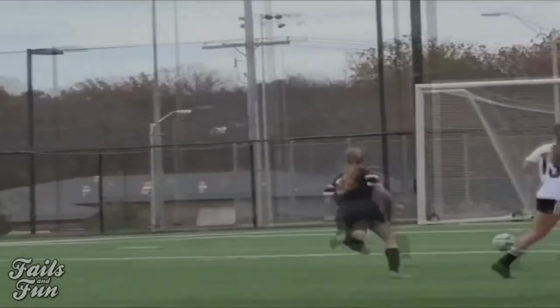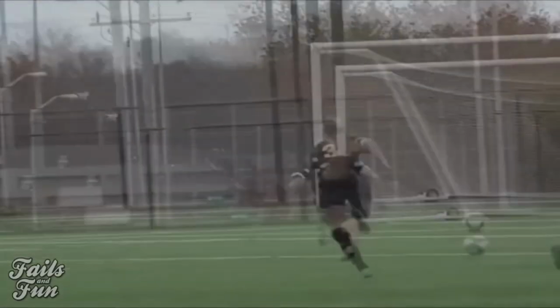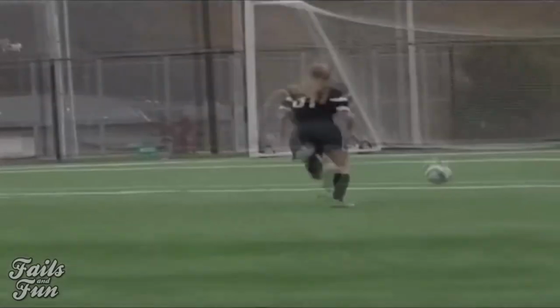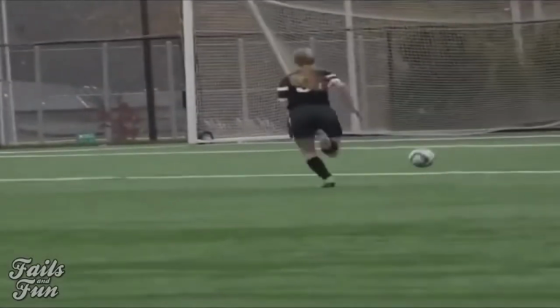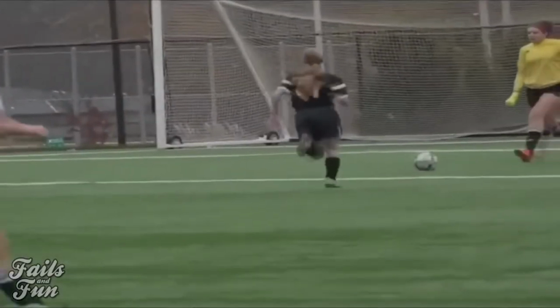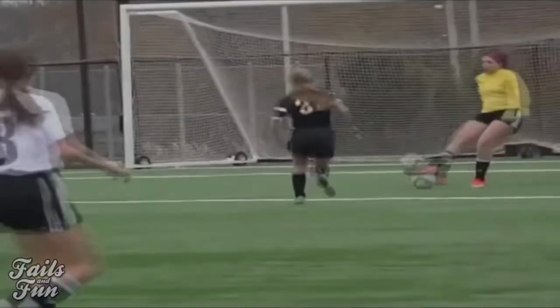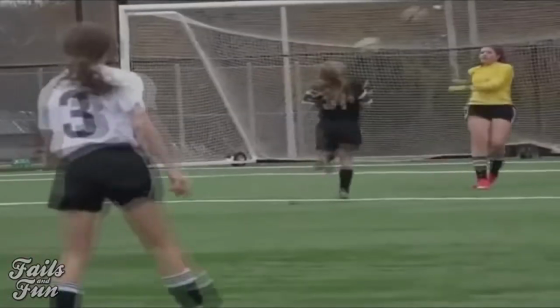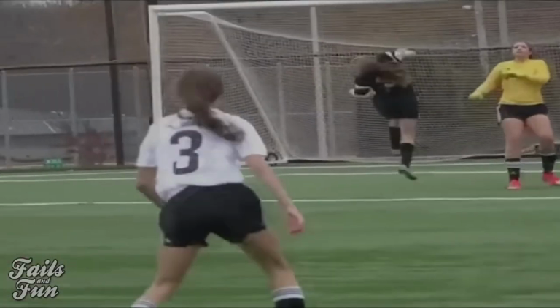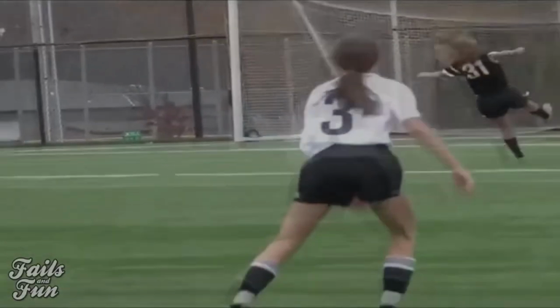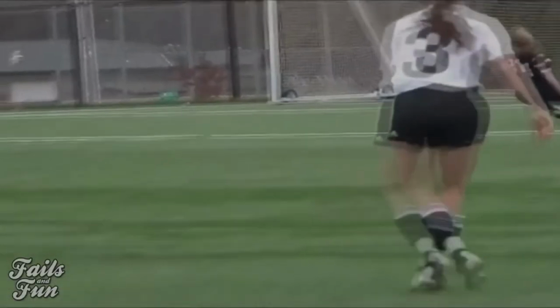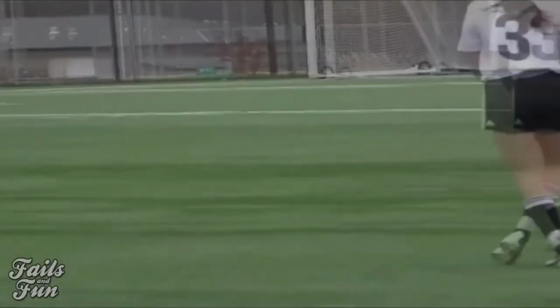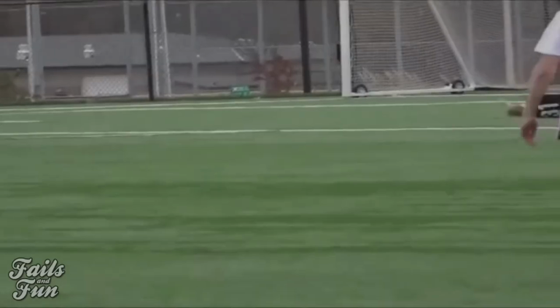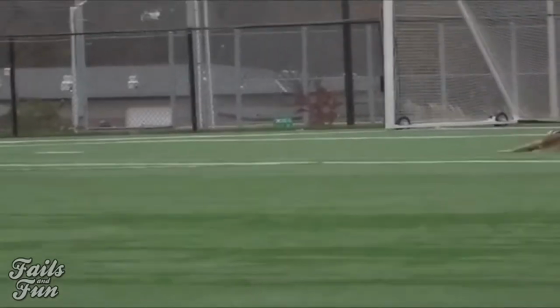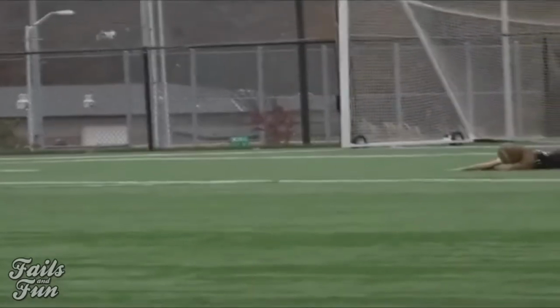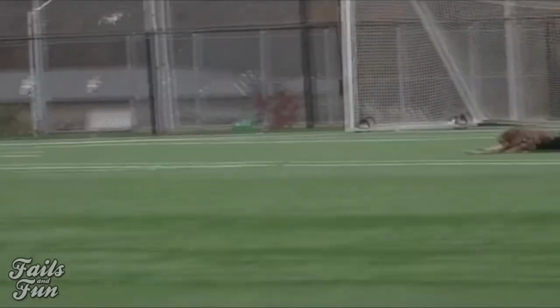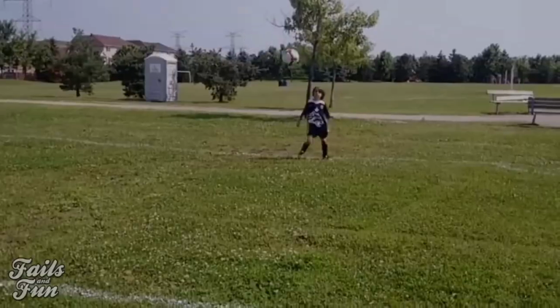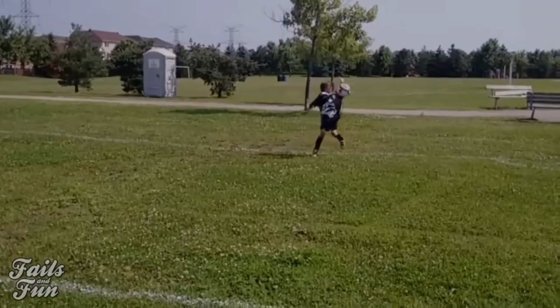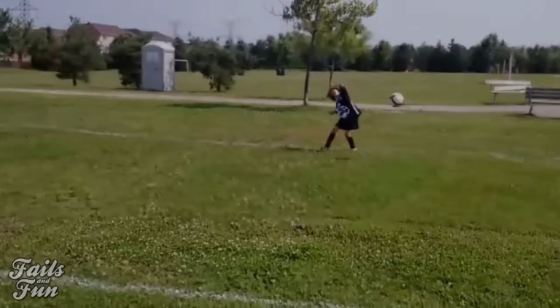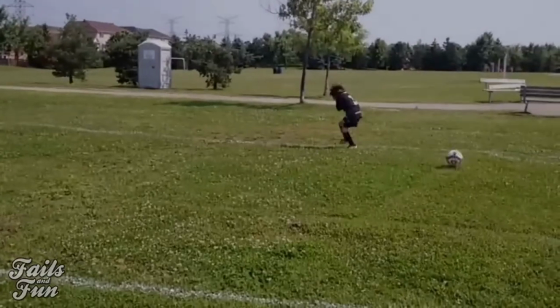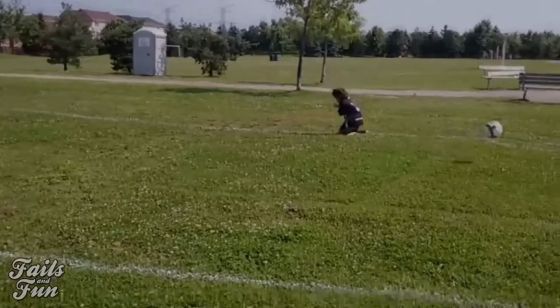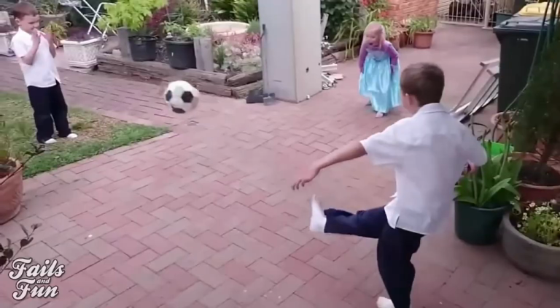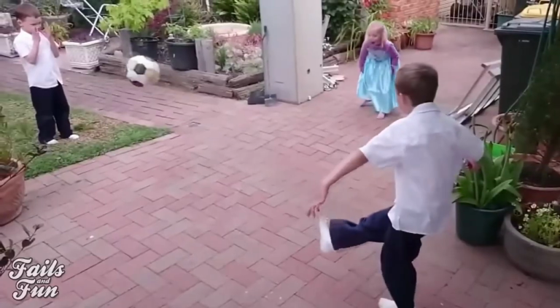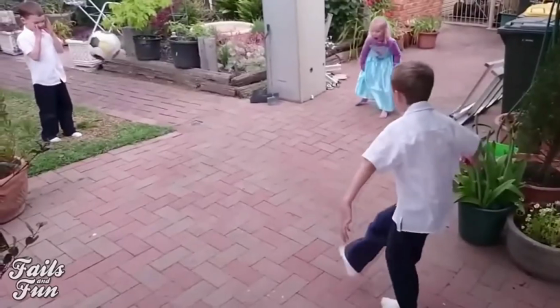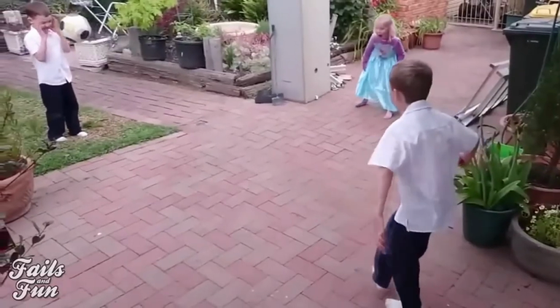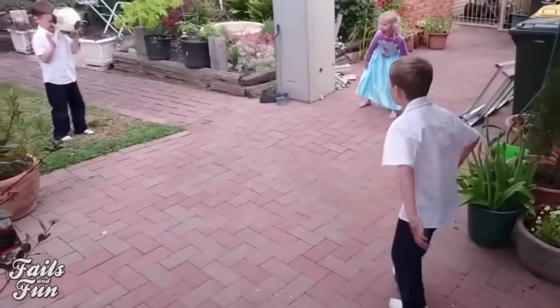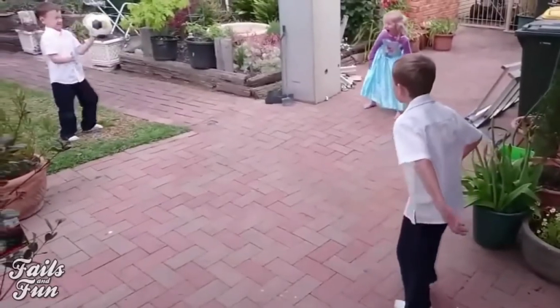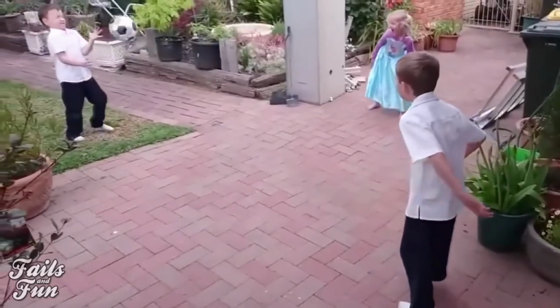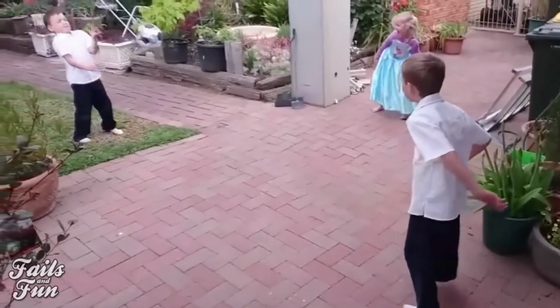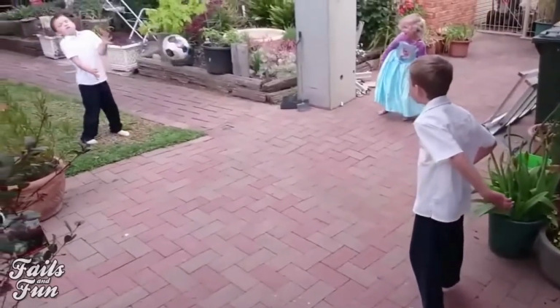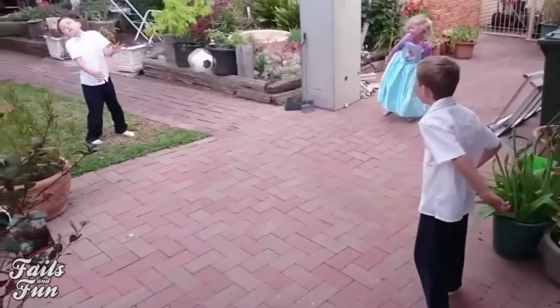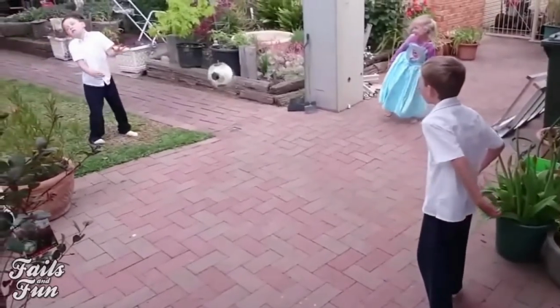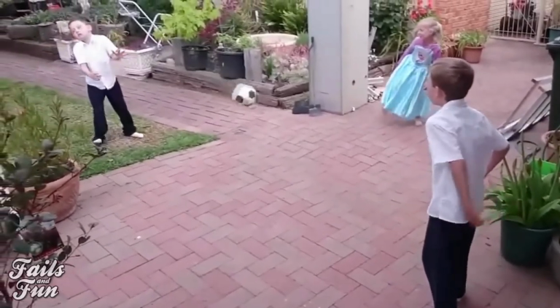You can try practicing controlling the ball with your head, but yeah, stuff like this can happen. Hey, you do you.